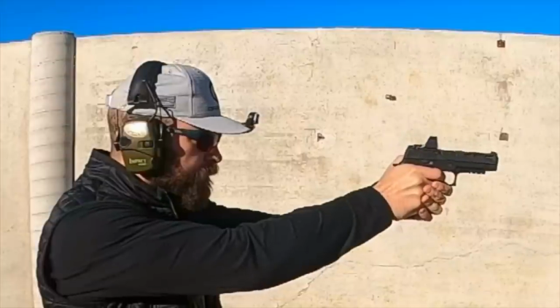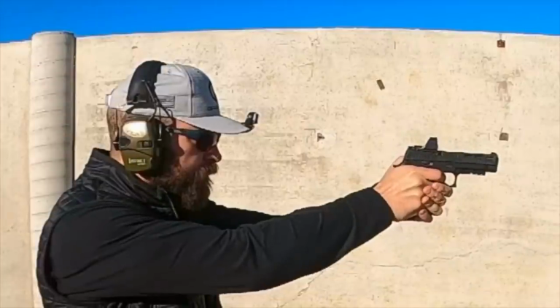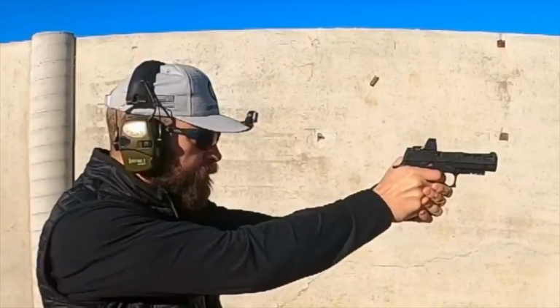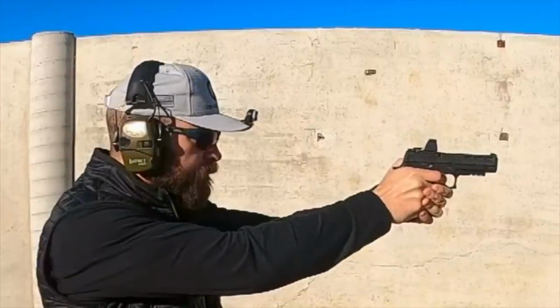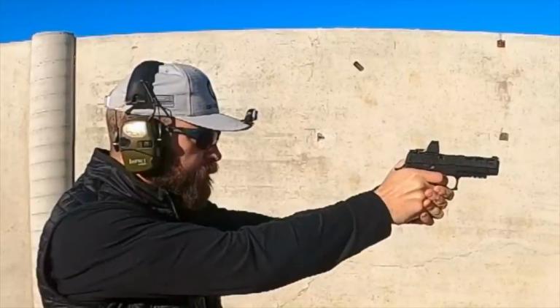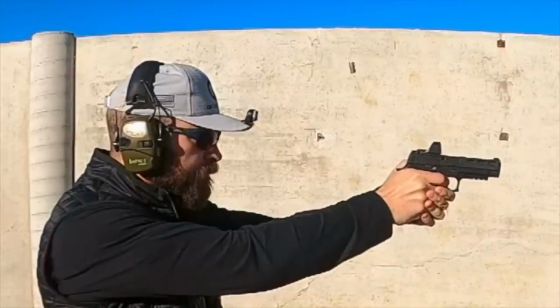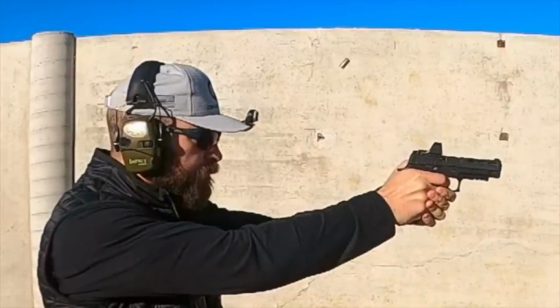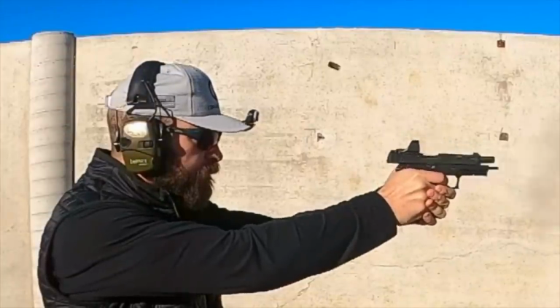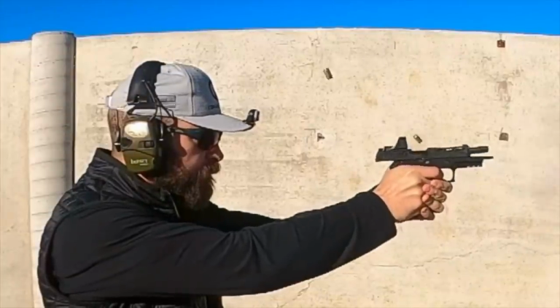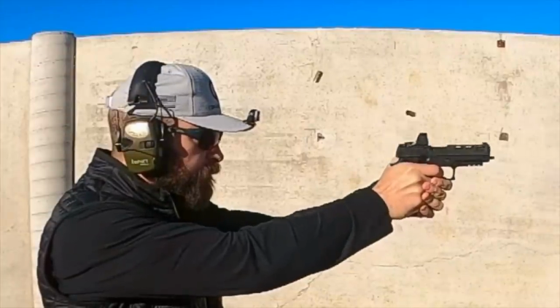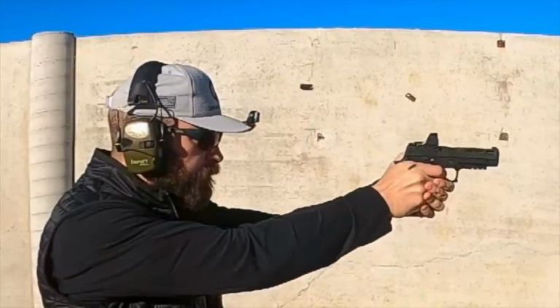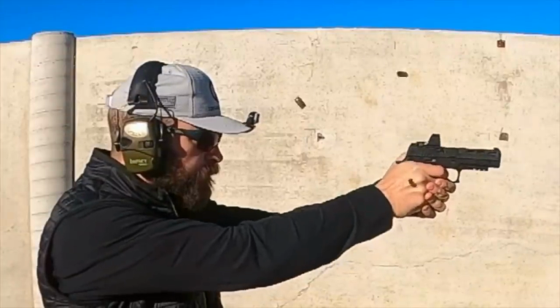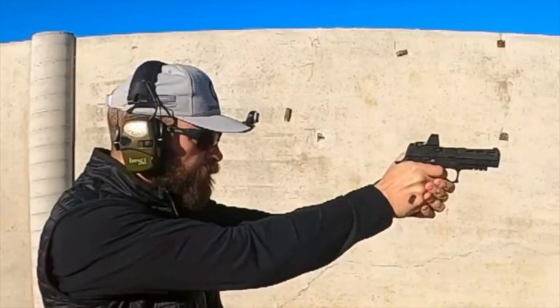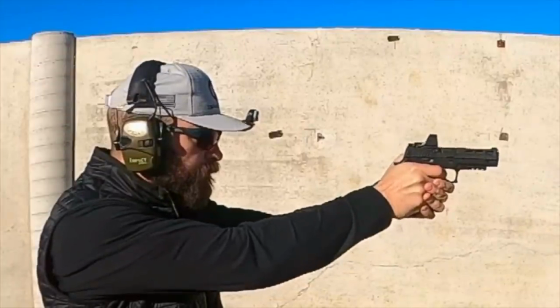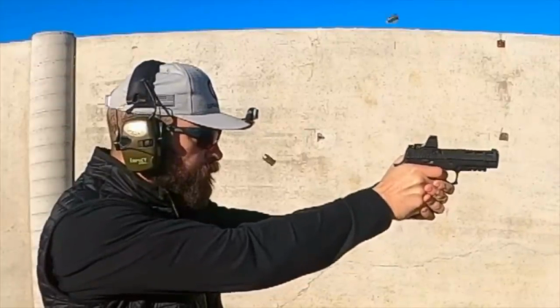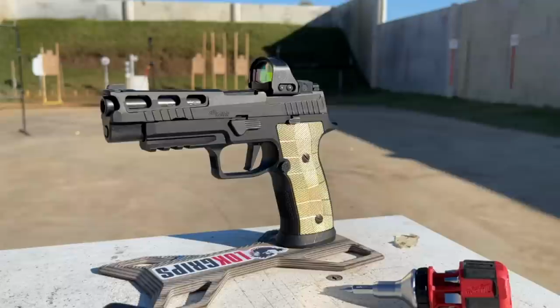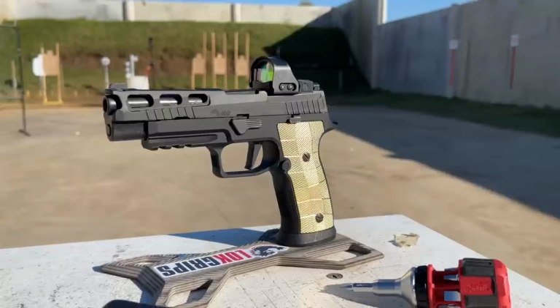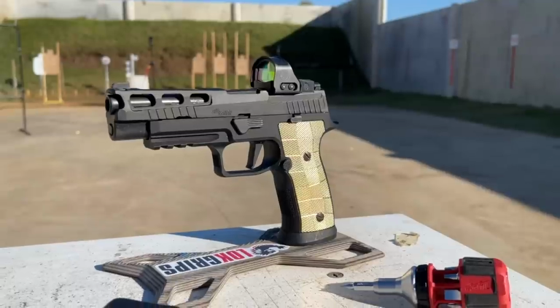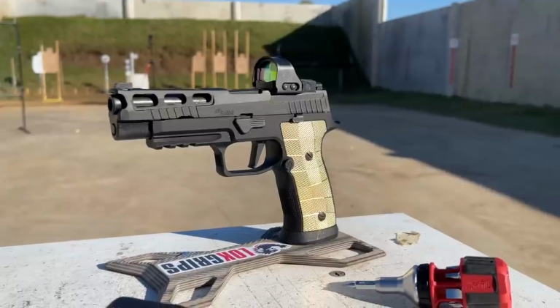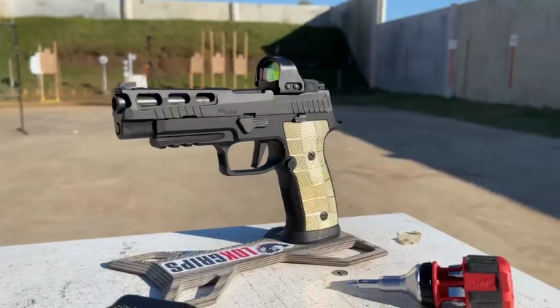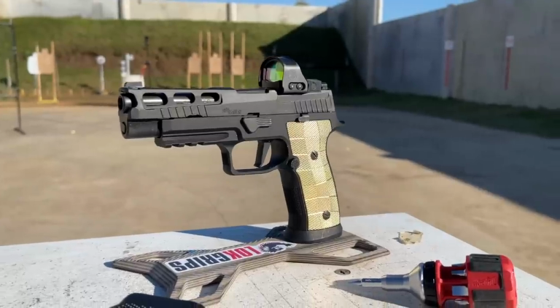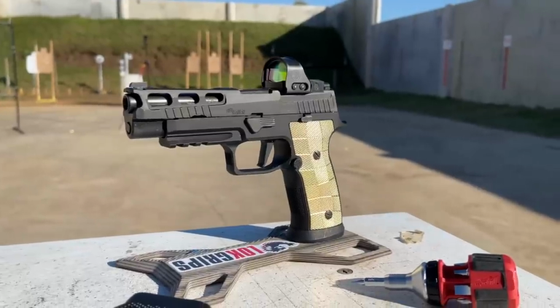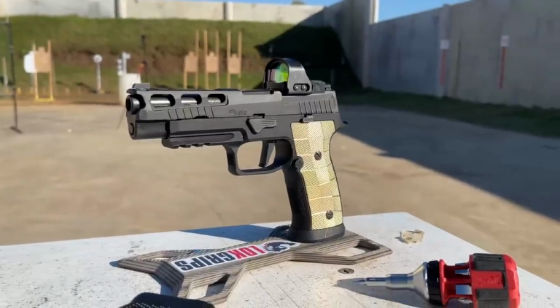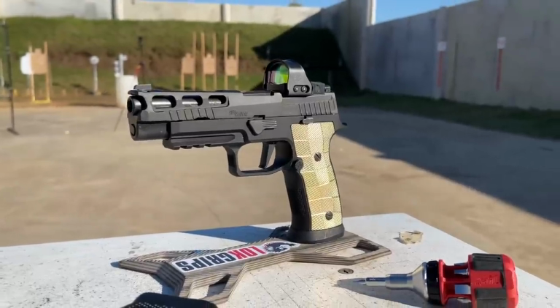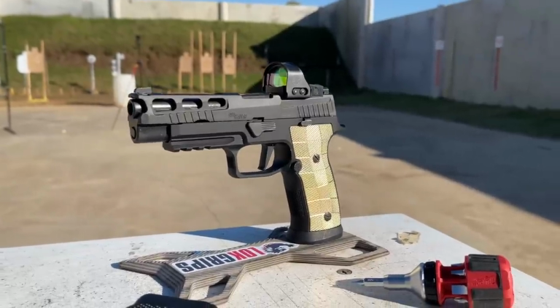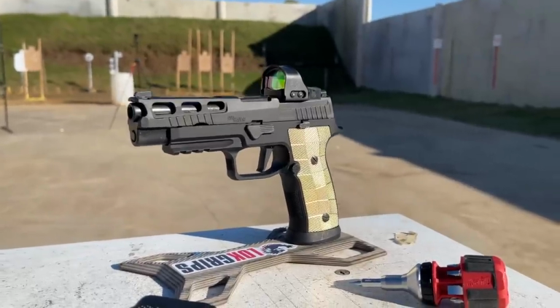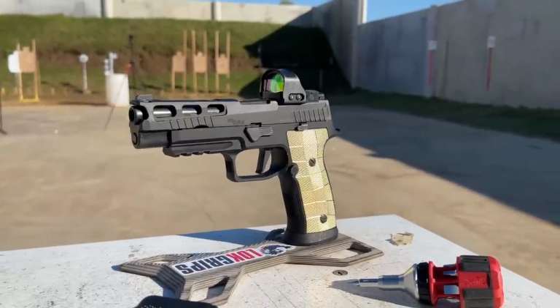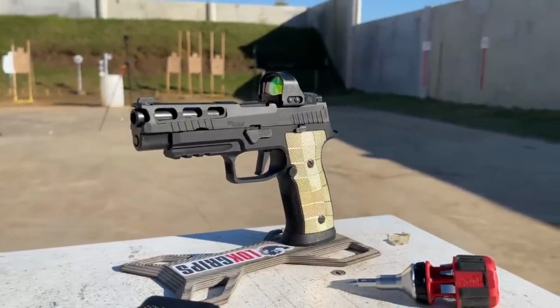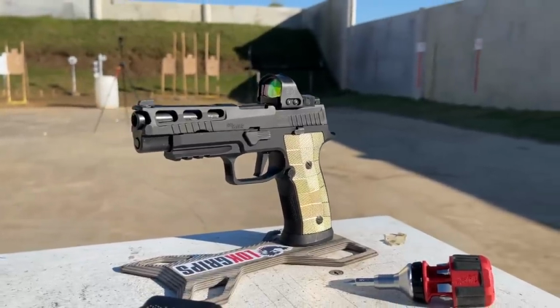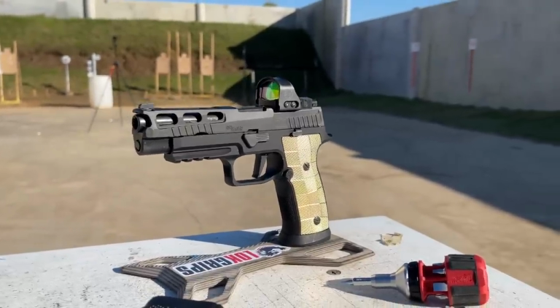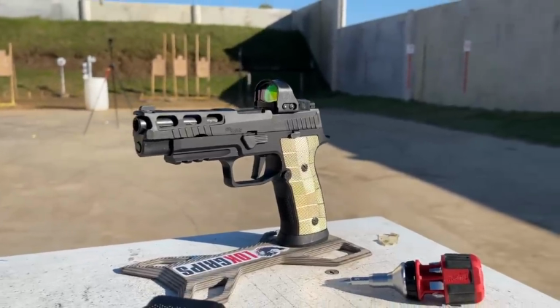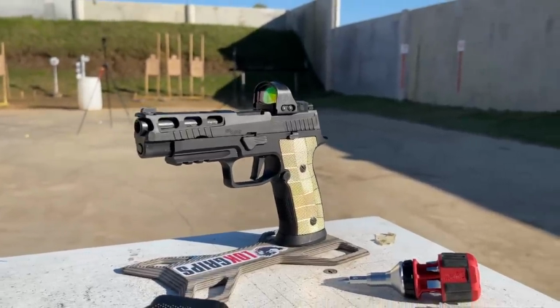How much does bore axis matter for recoil control? Are ergos more important? What effect does a metal frame have, and what effect does a really heavy metal frame have?